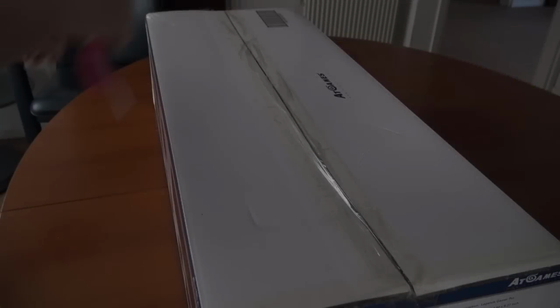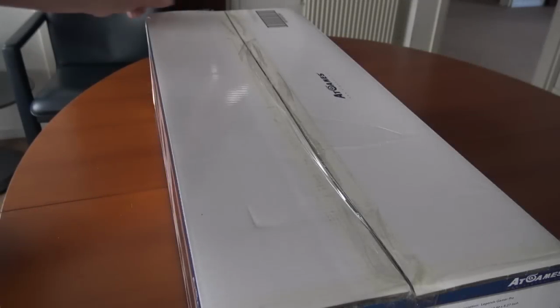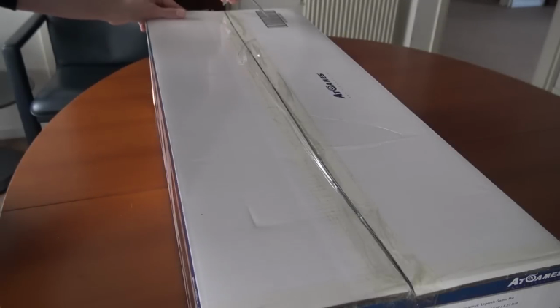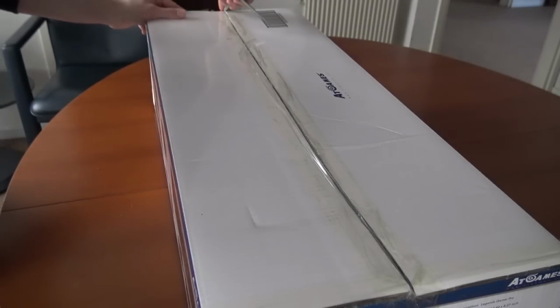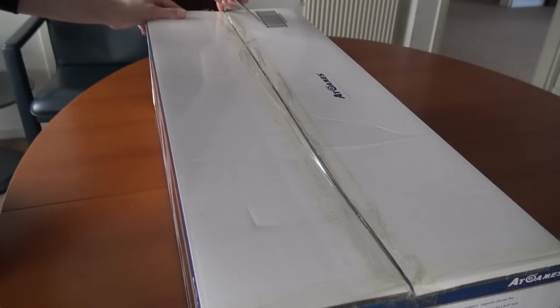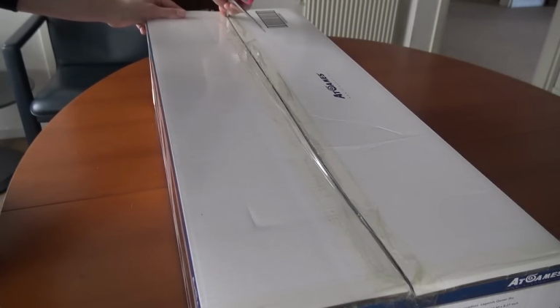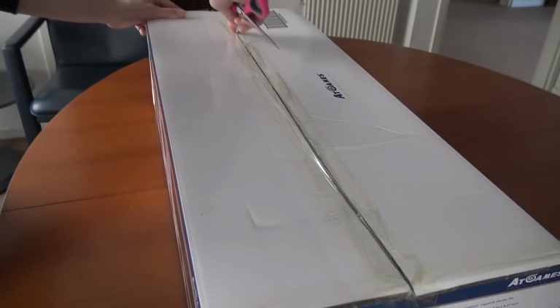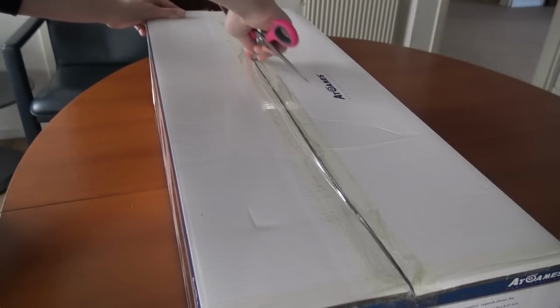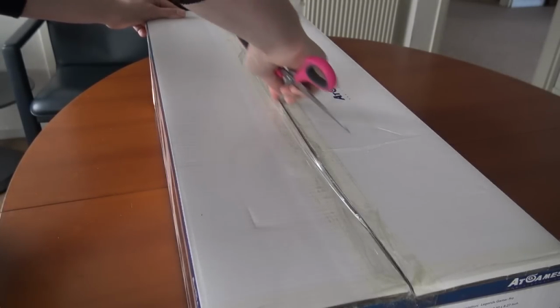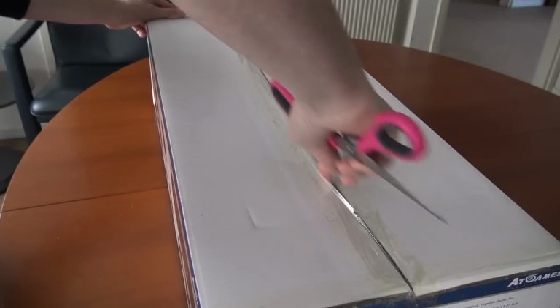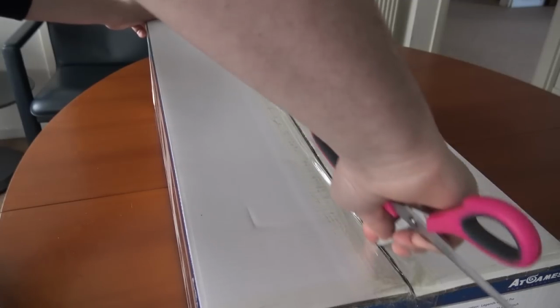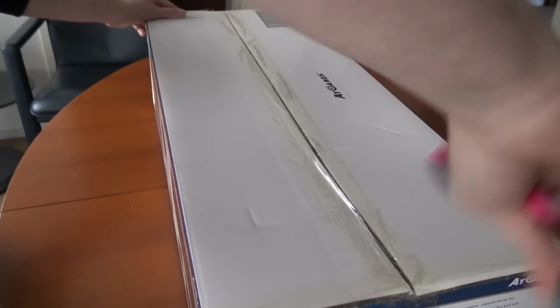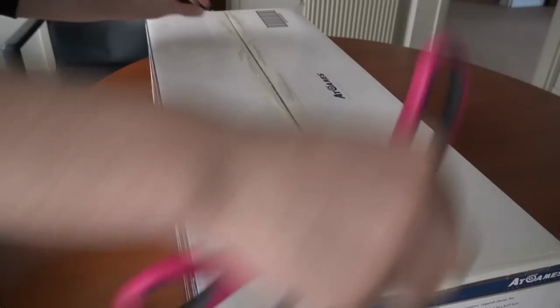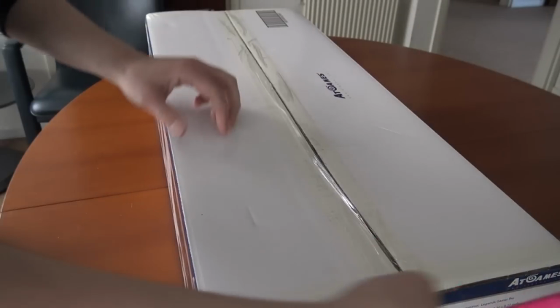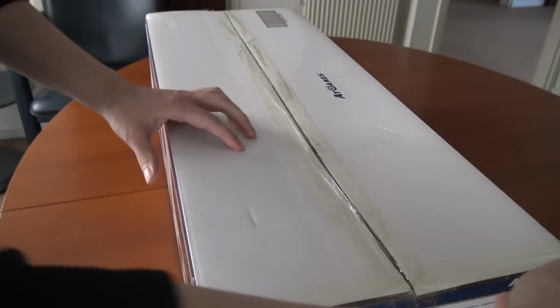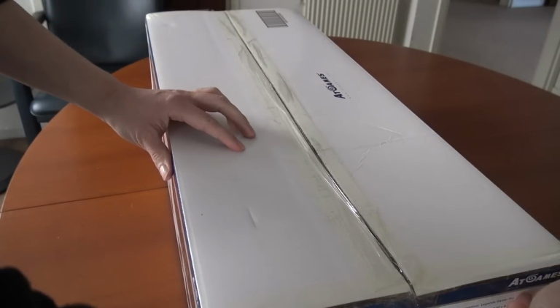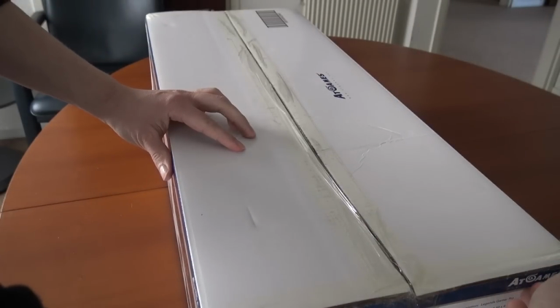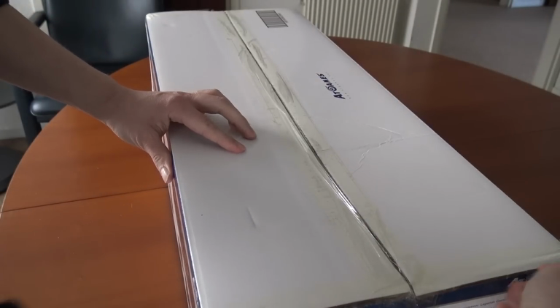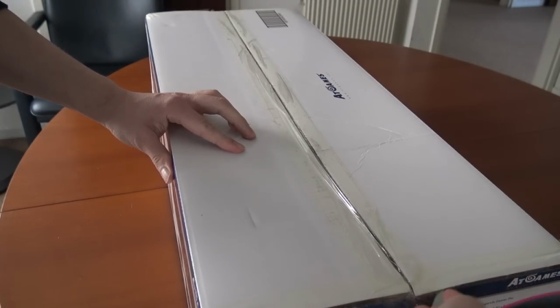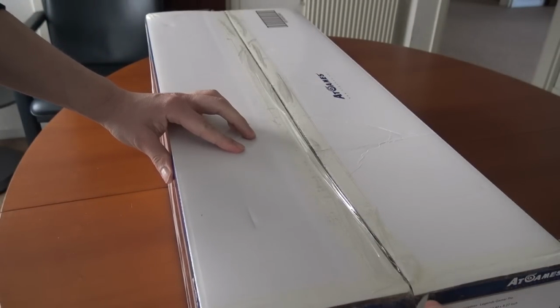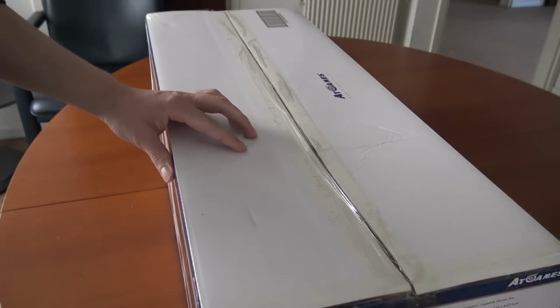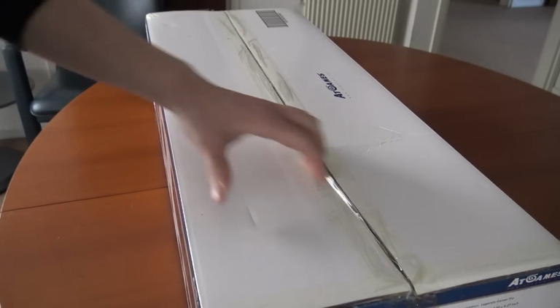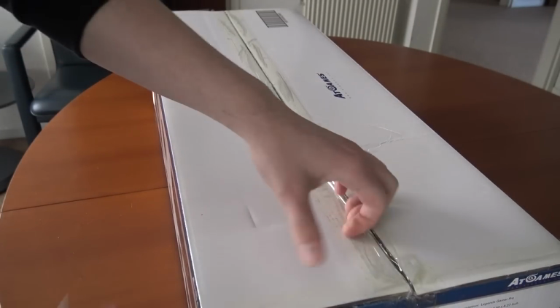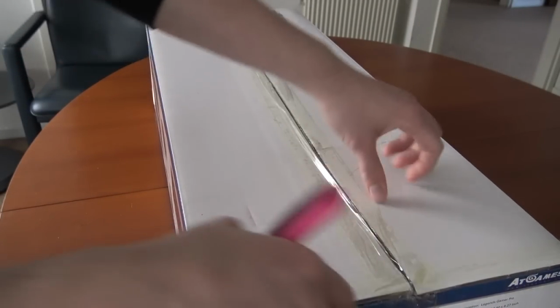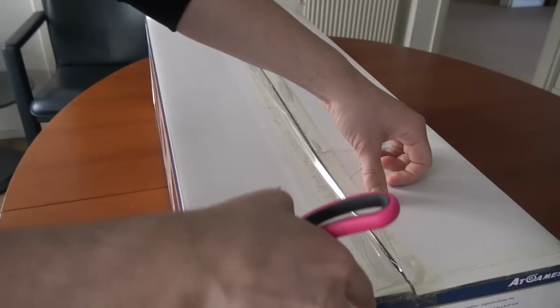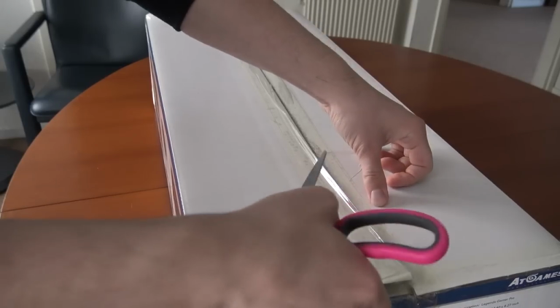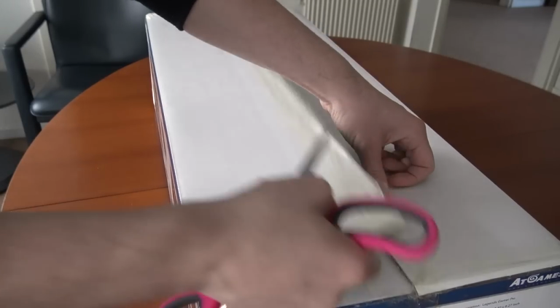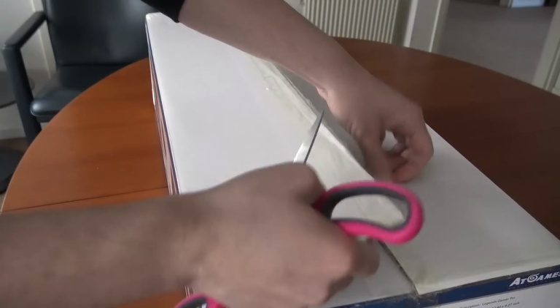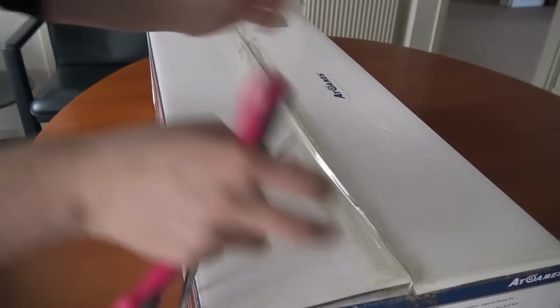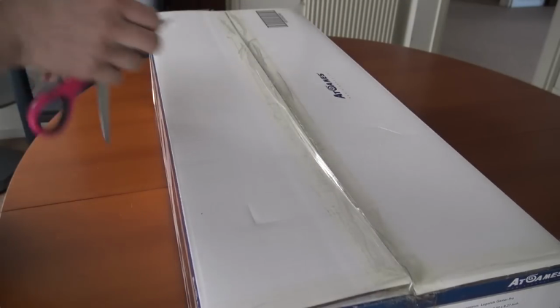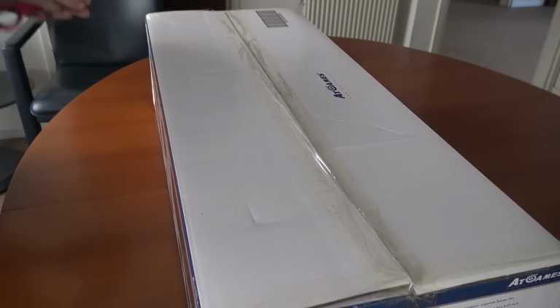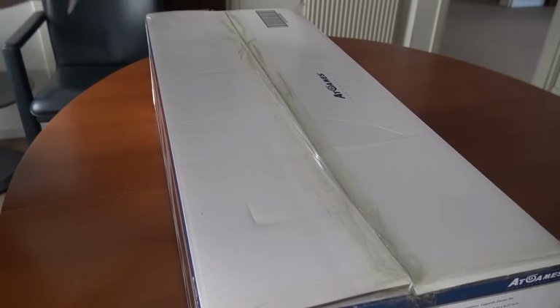Hey, welcome back to the channel. In this video we are going to take a closer look at the AtGames Legends Gamer Pro.